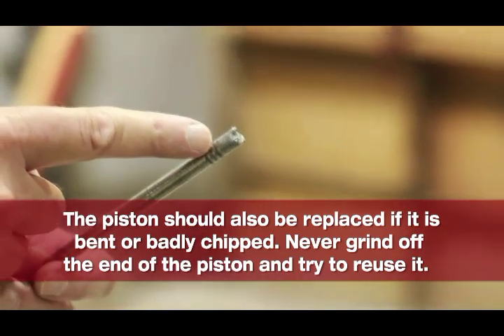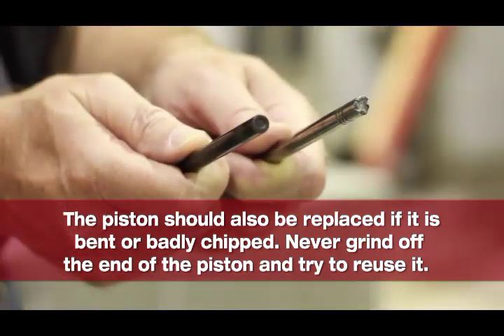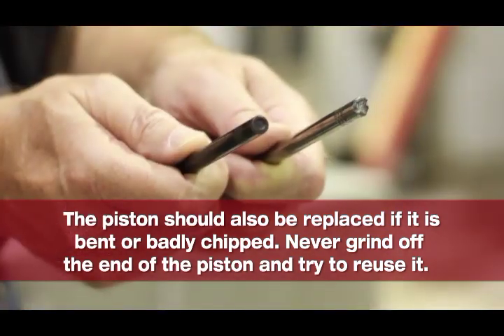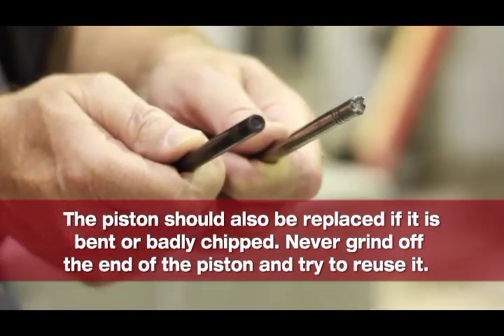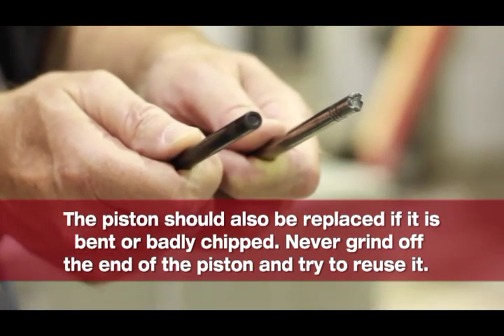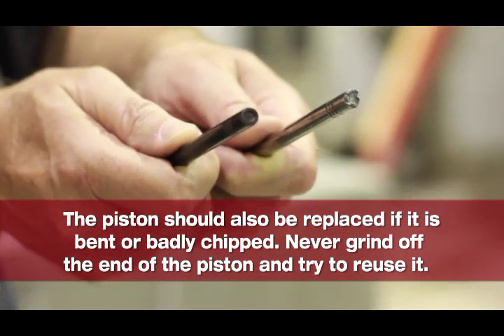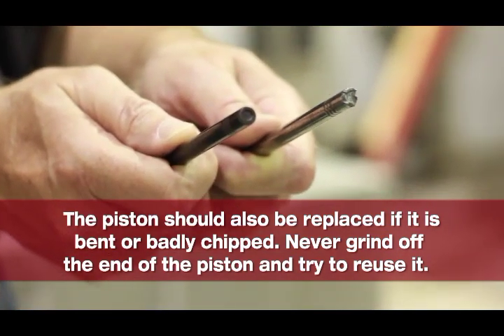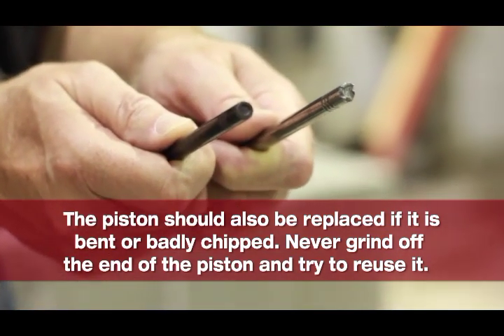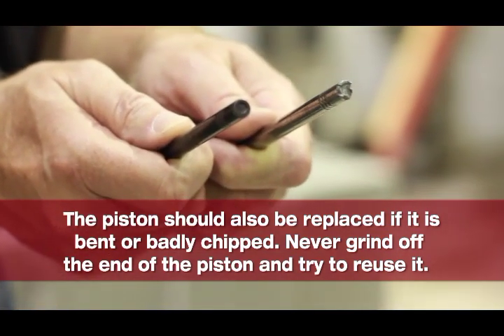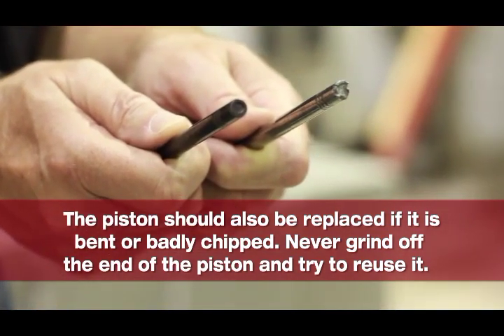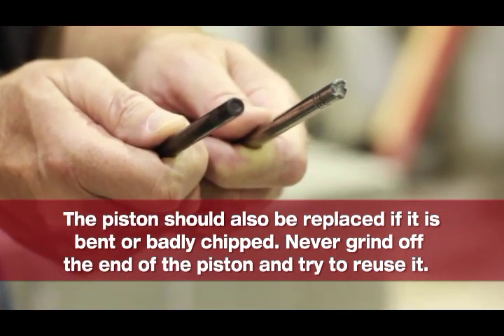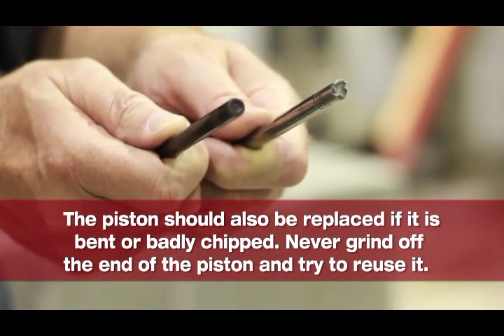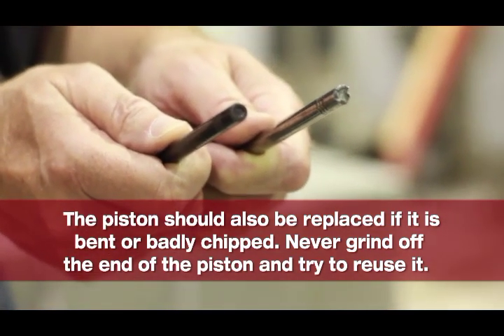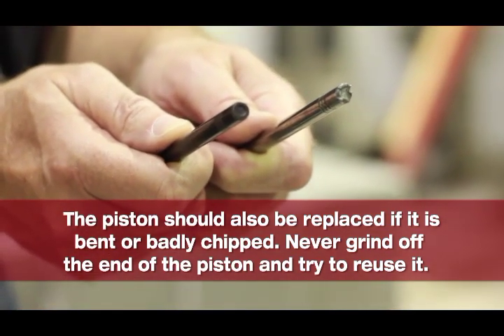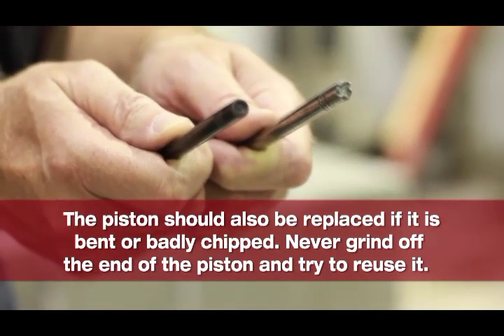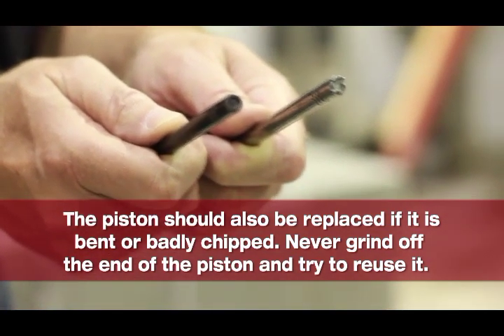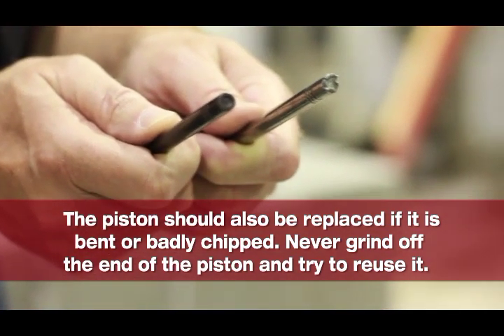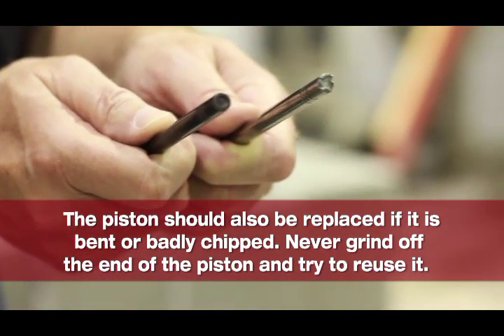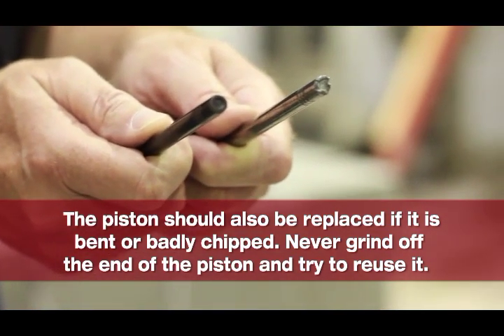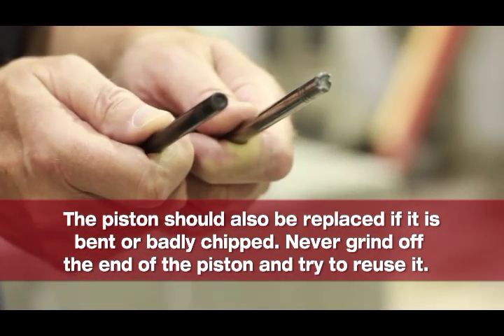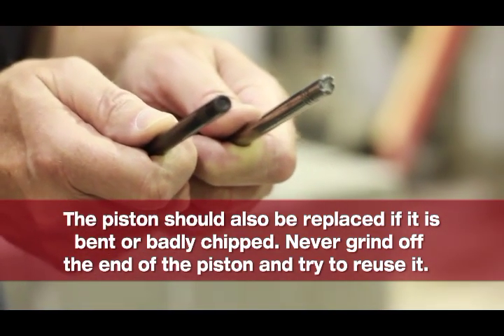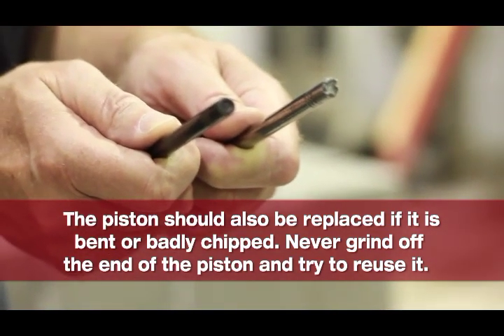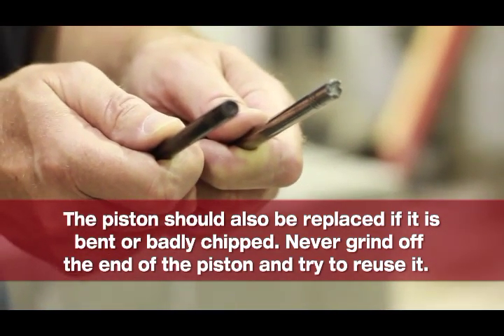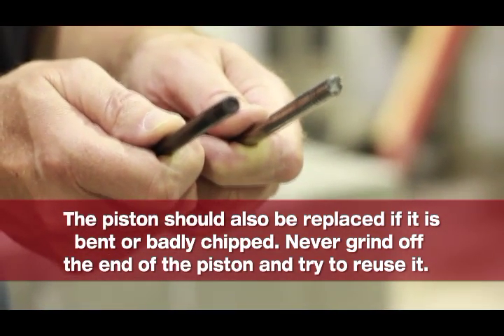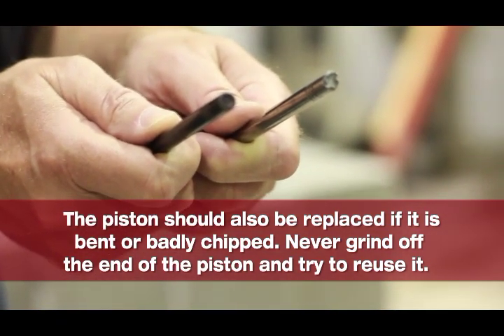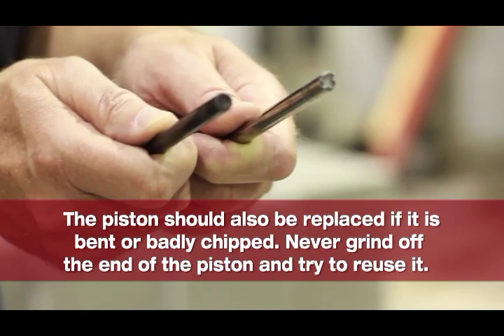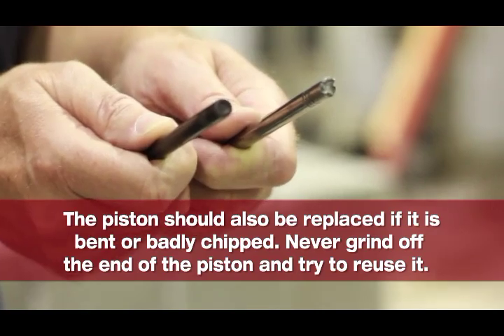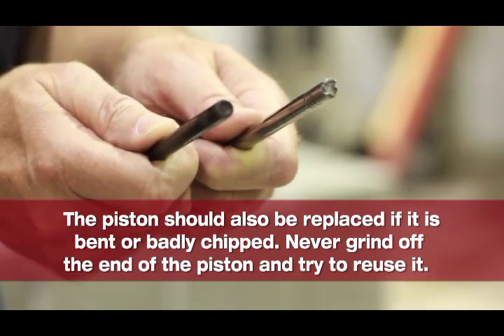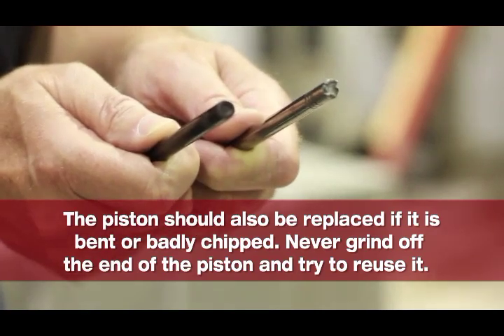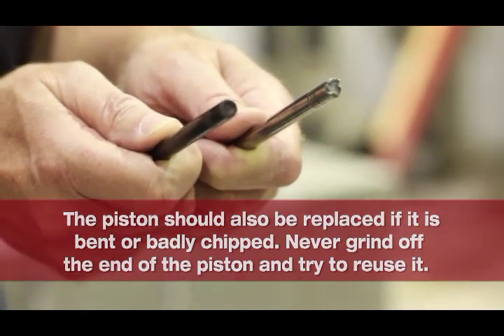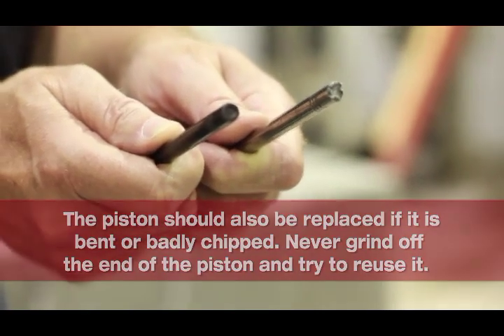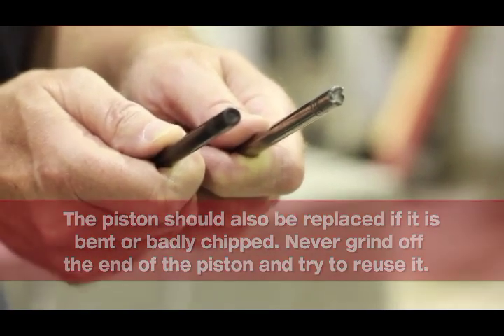This is what a new piston looks like, or one that is acceptable to use. If in doubt, just replace it.